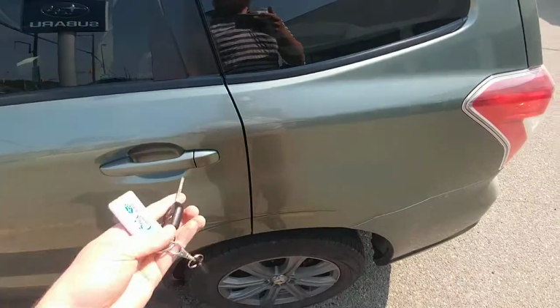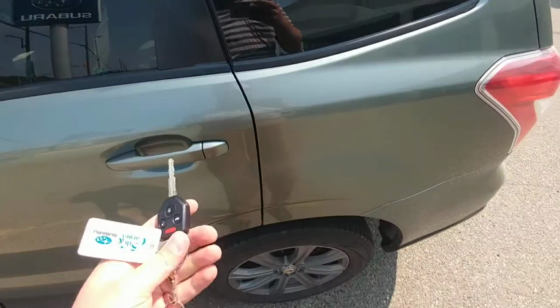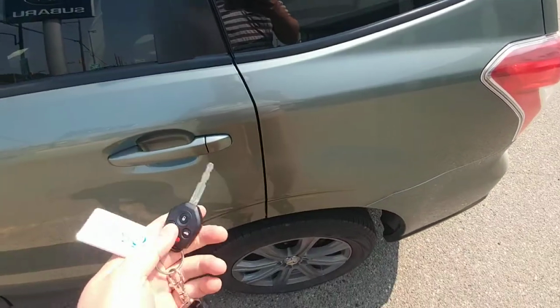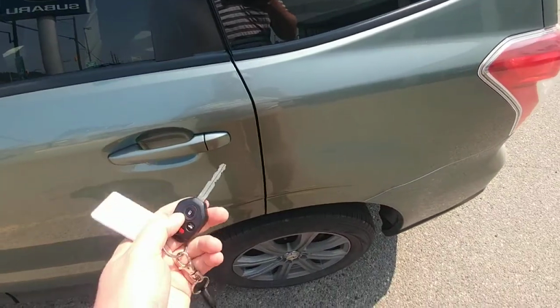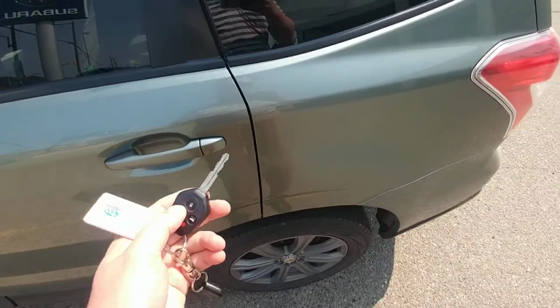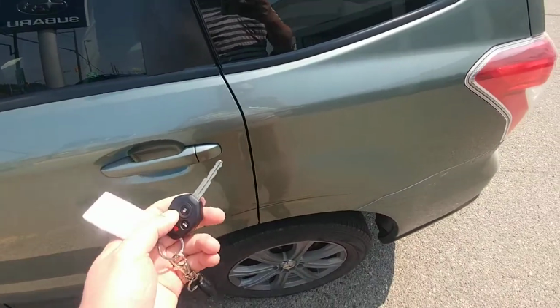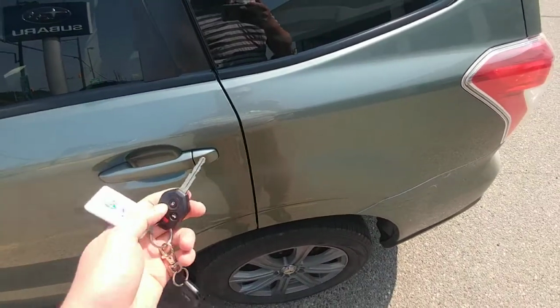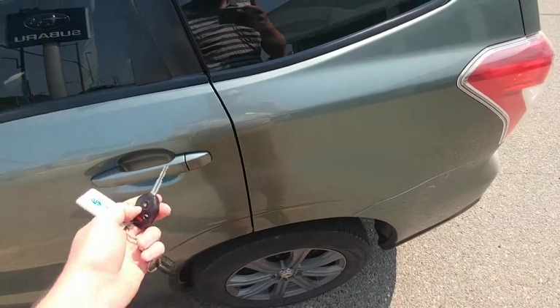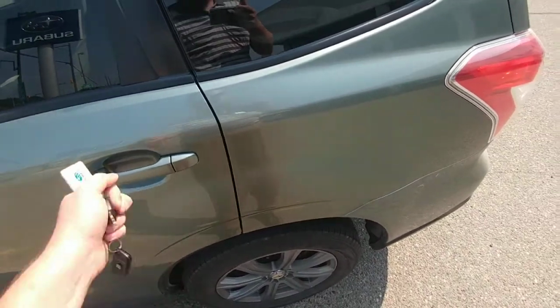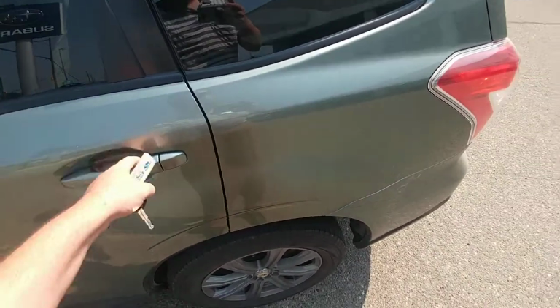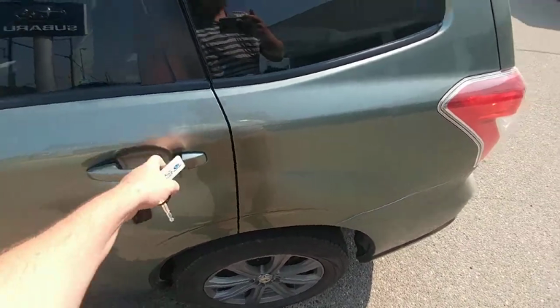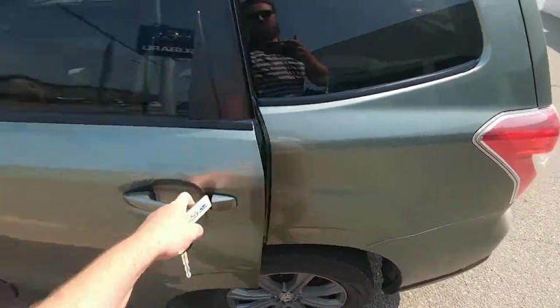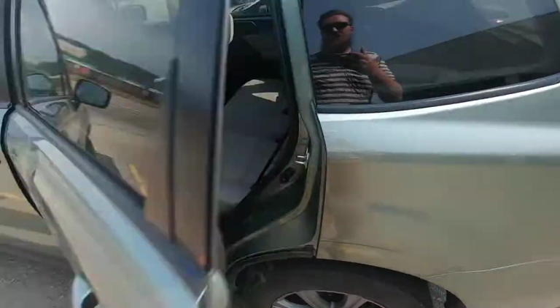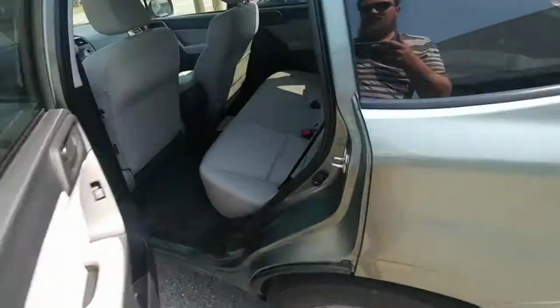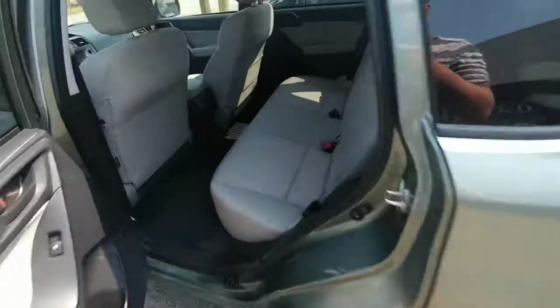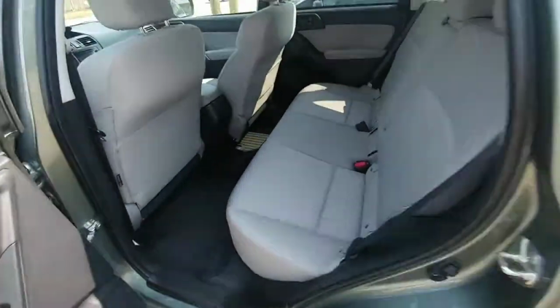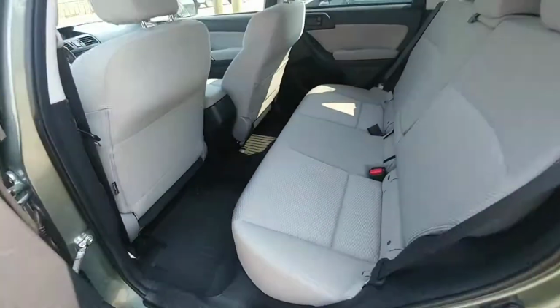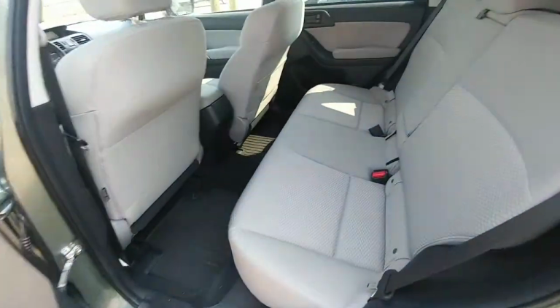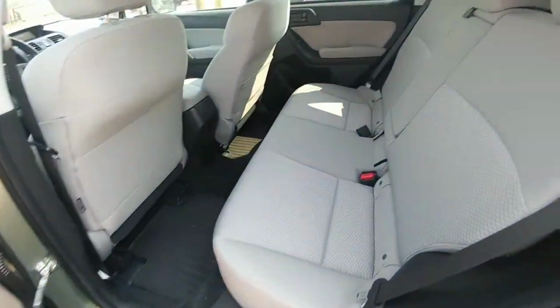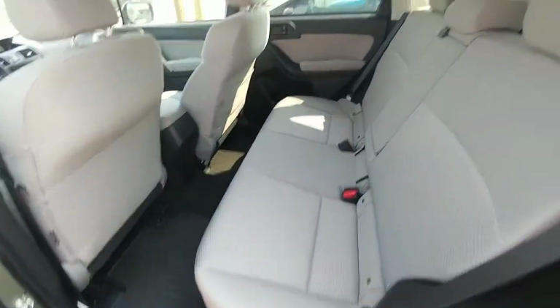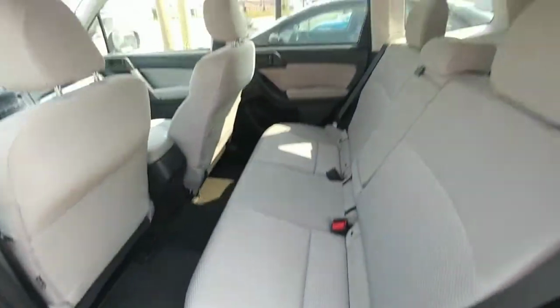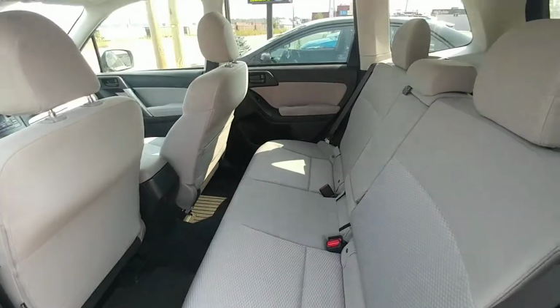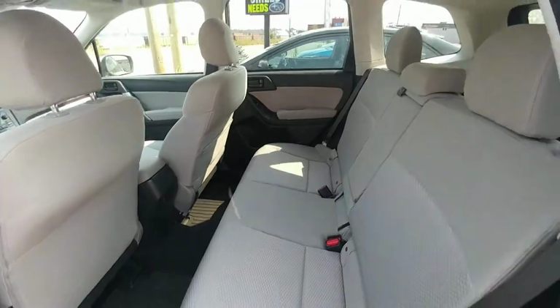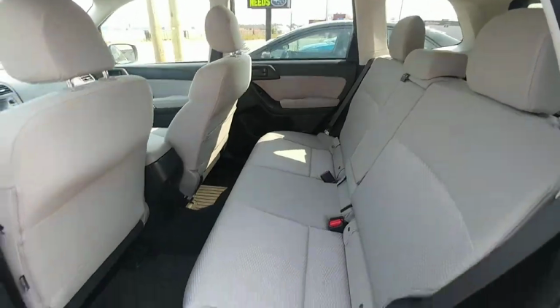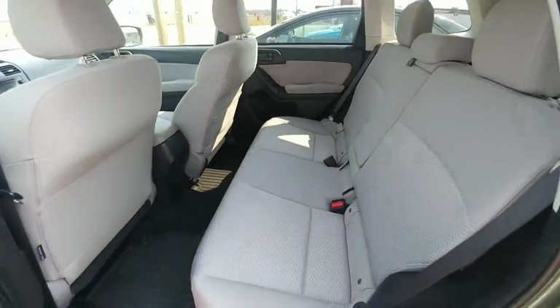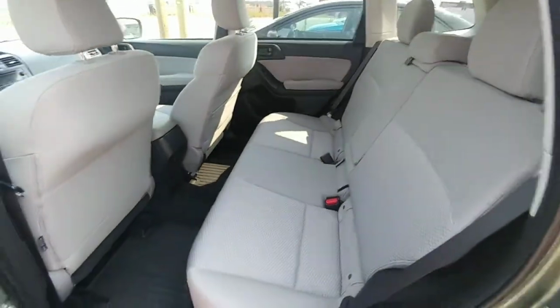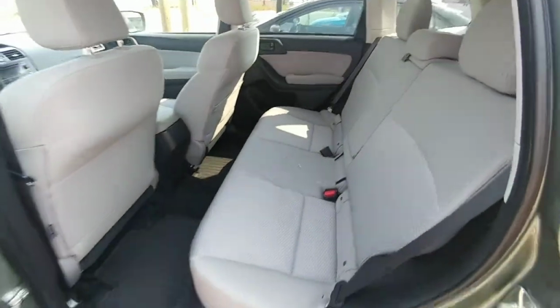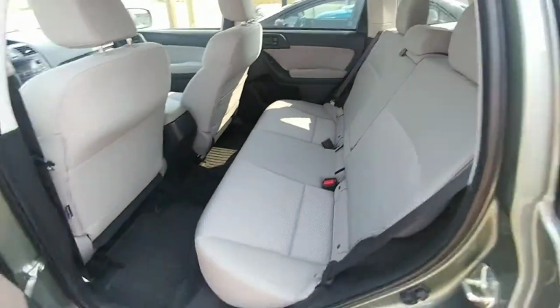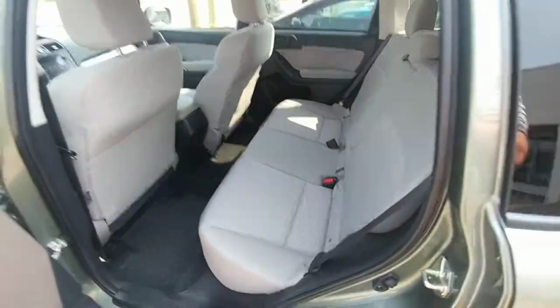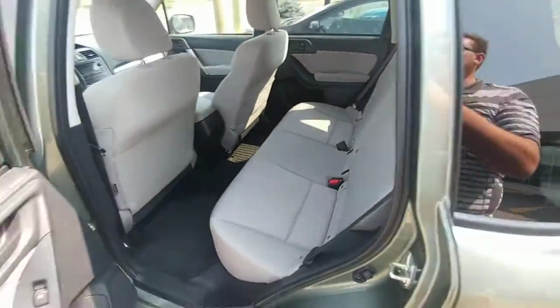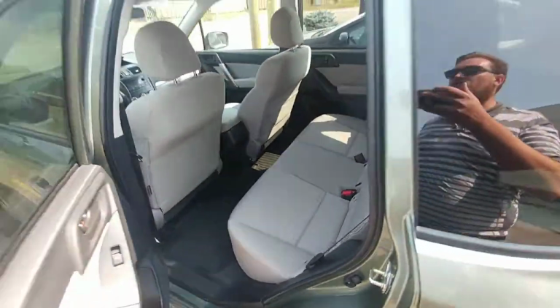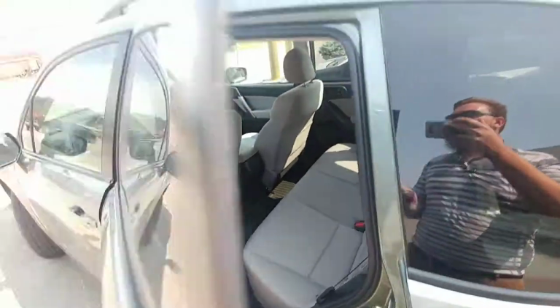This would help if I hit unlock. Same amount of room in the second row — you can easily fit three people comfortably across.